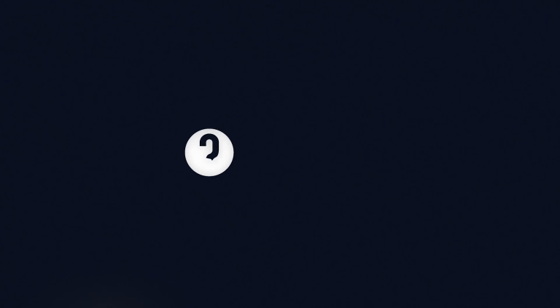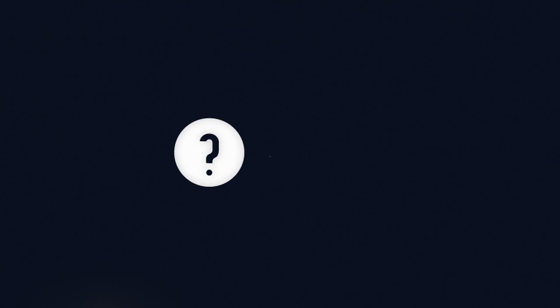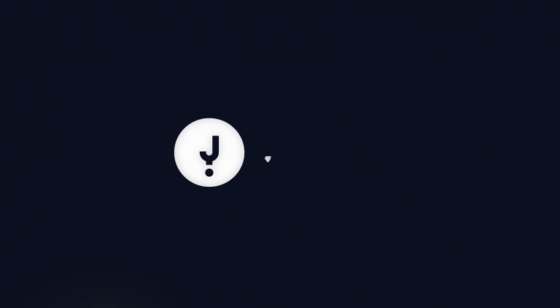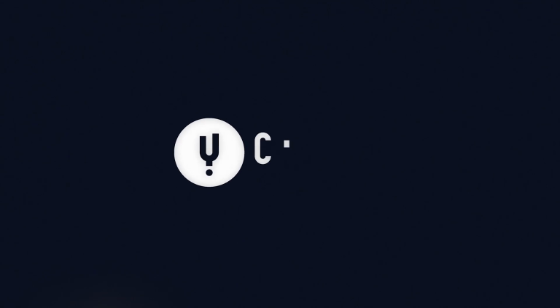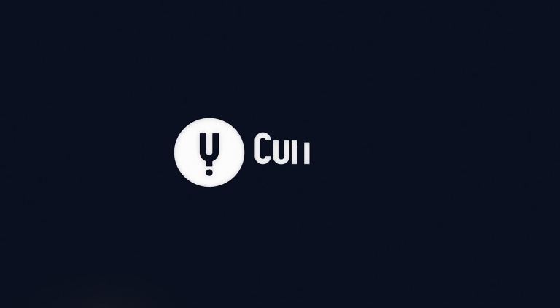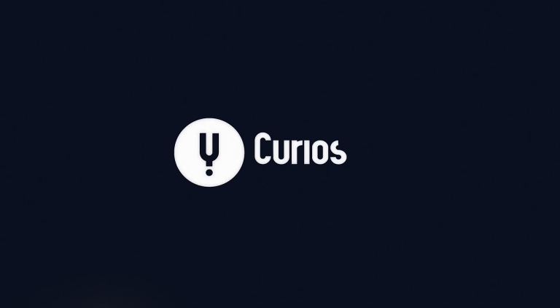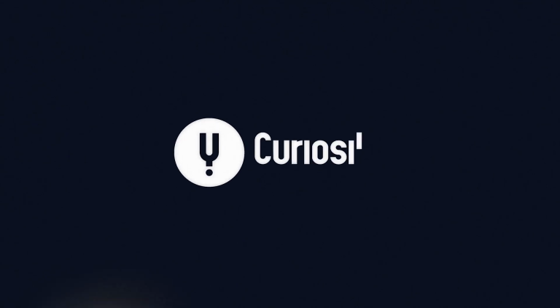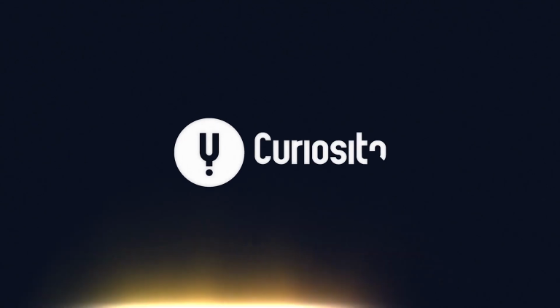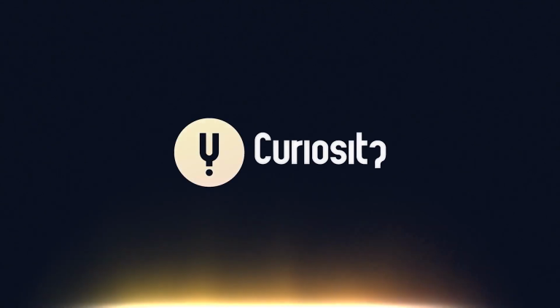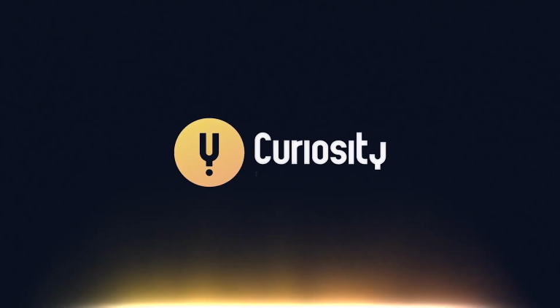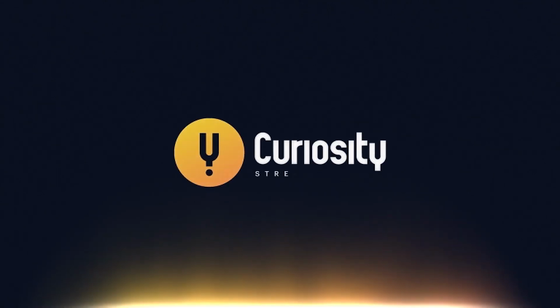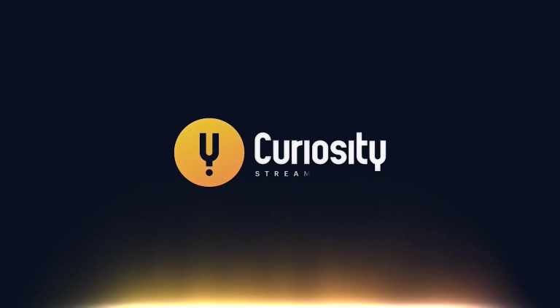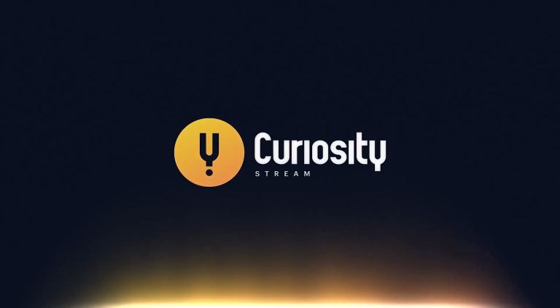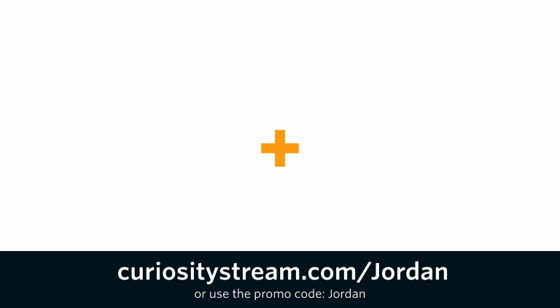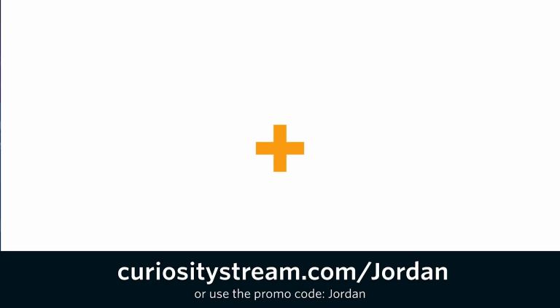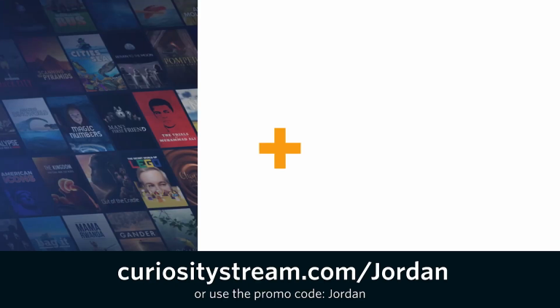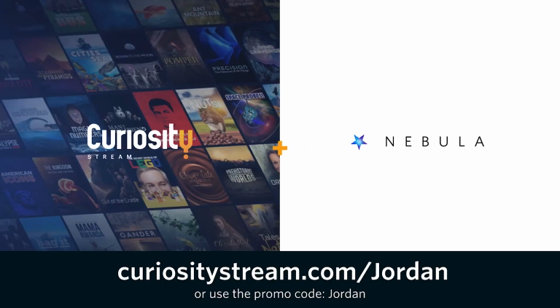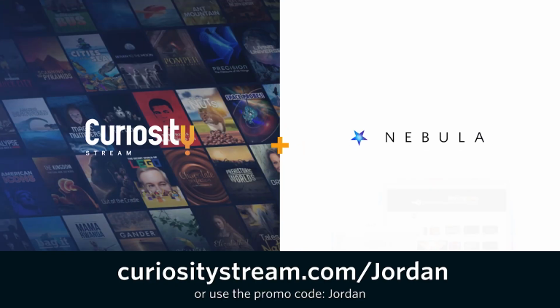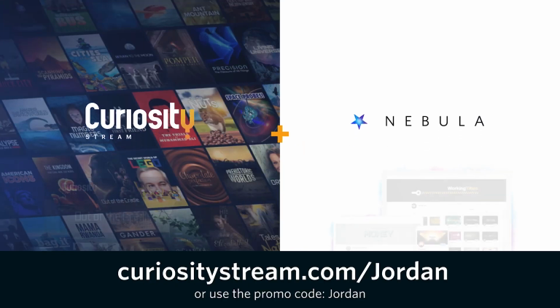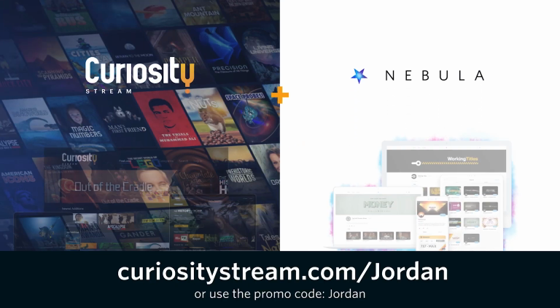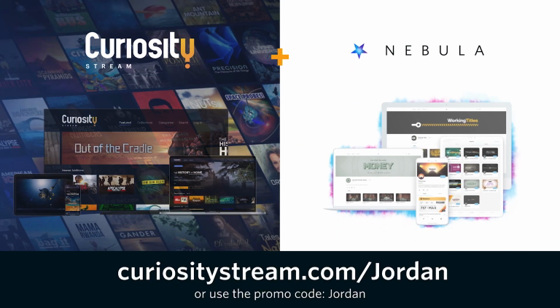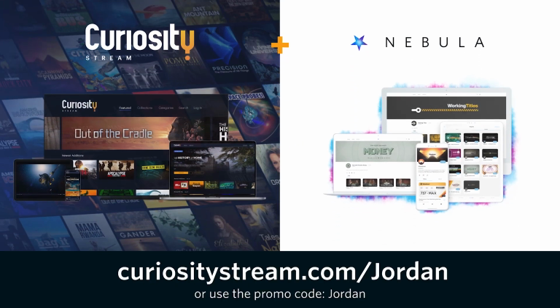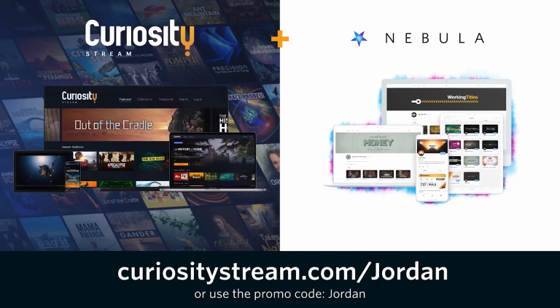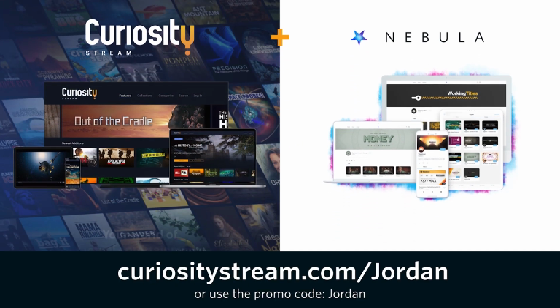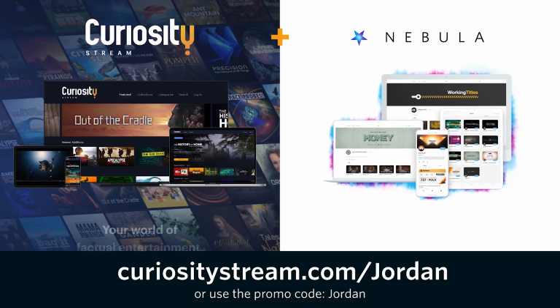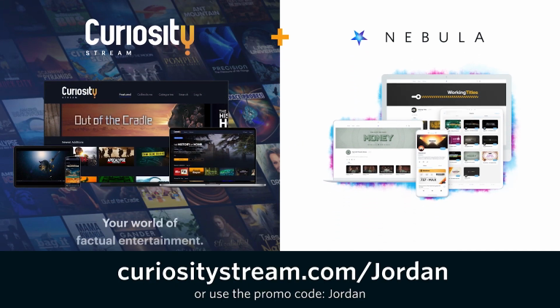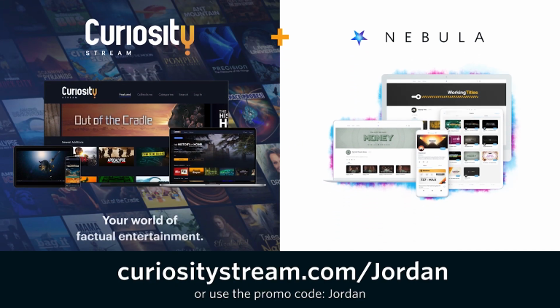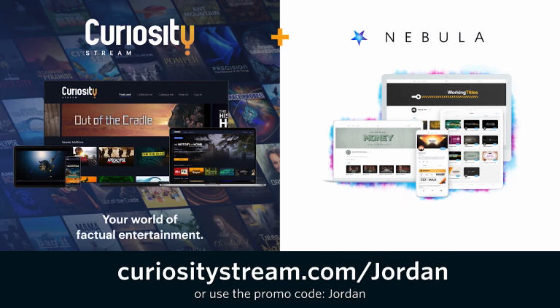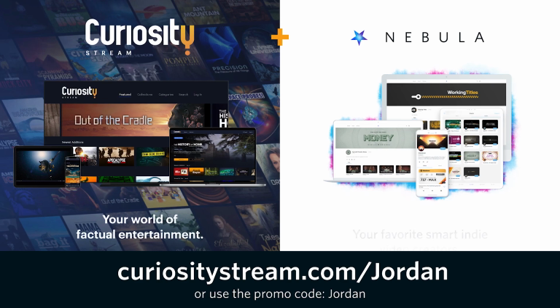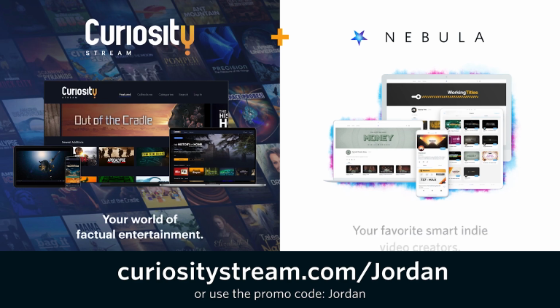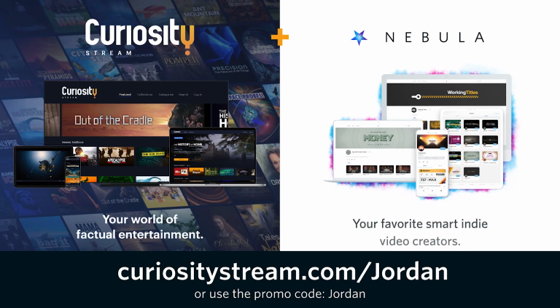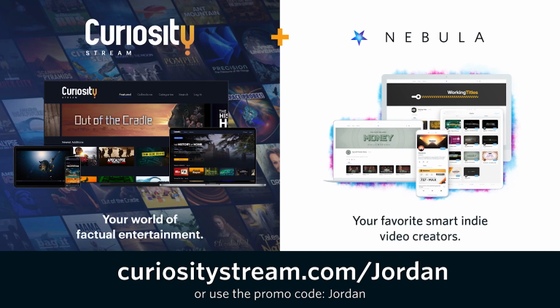This video is sponsored by CuriosityStream. Check out the extended version of this video by signing up for CuriosityStream and Nebula.